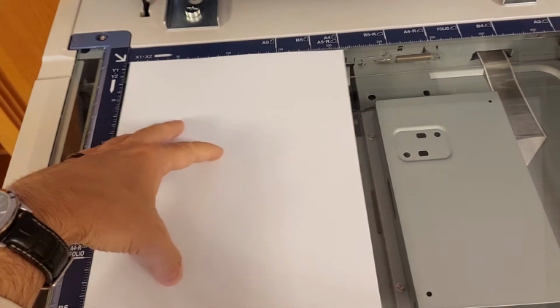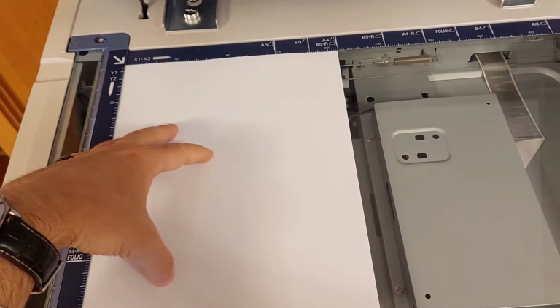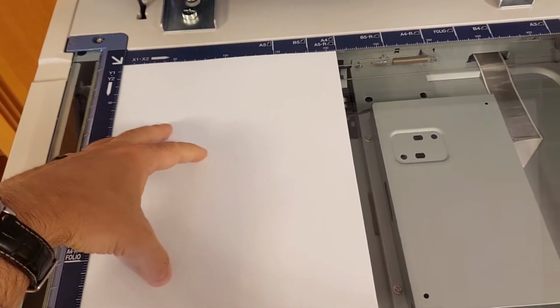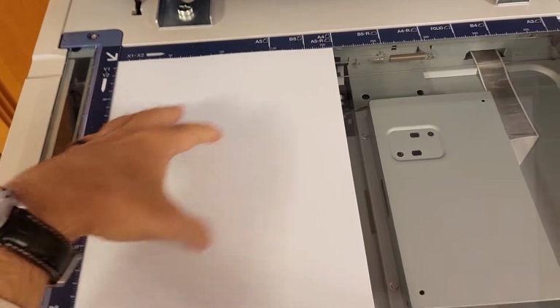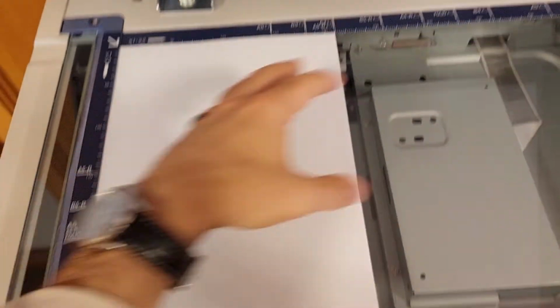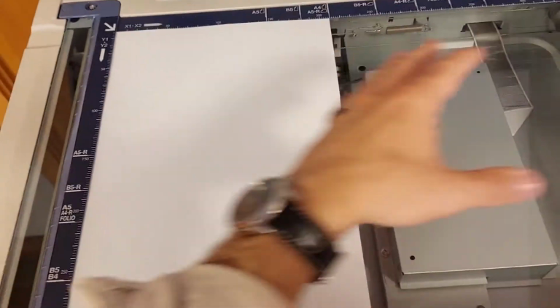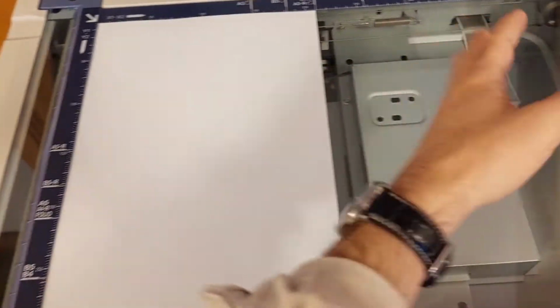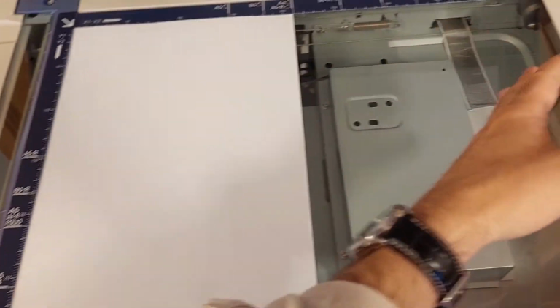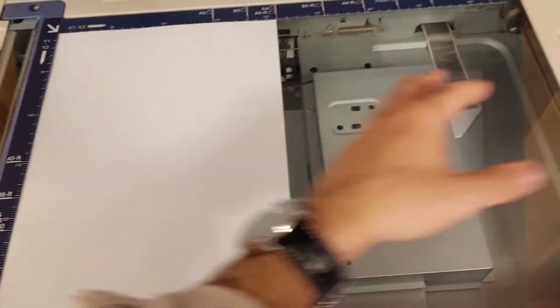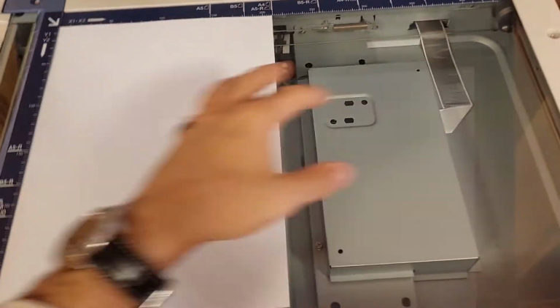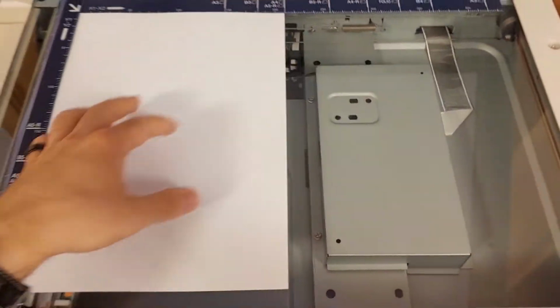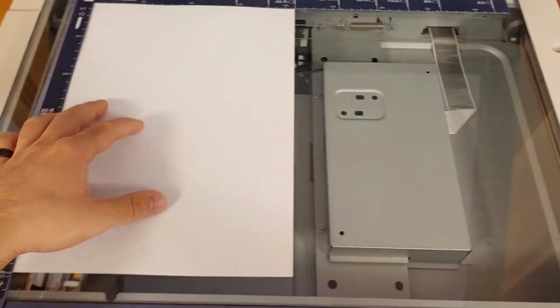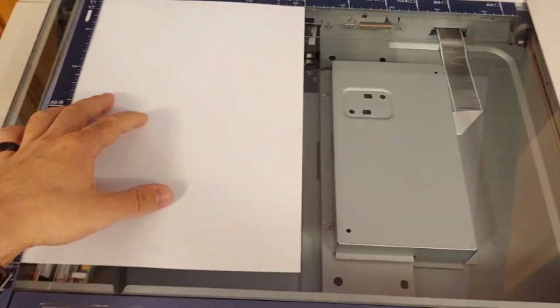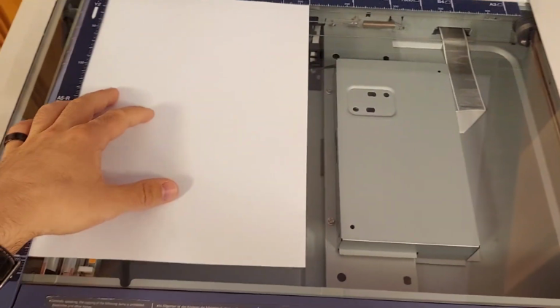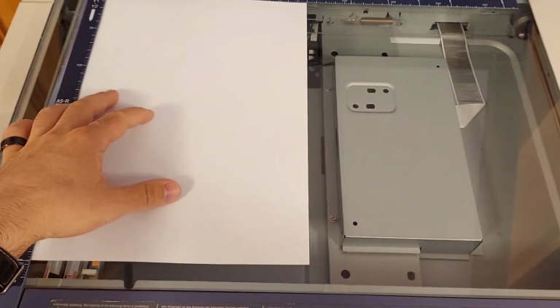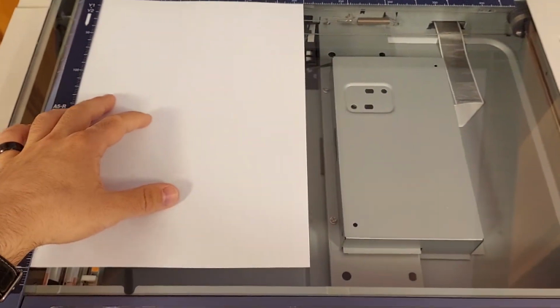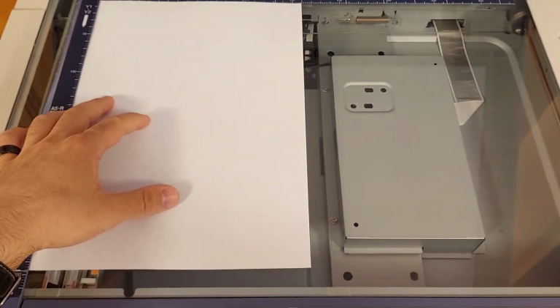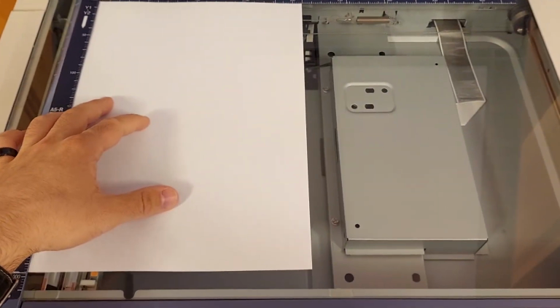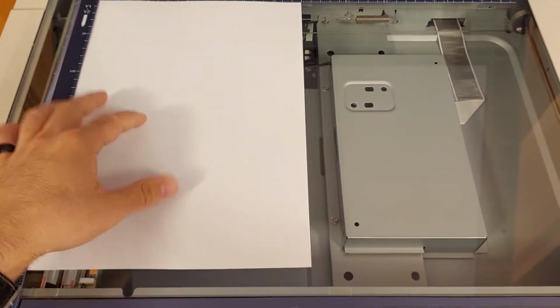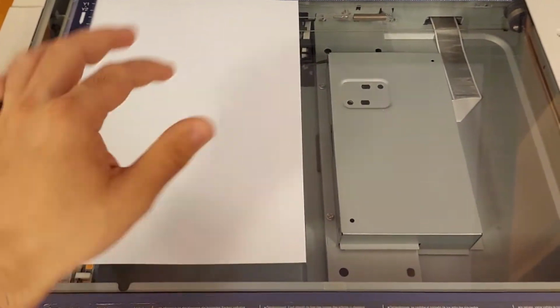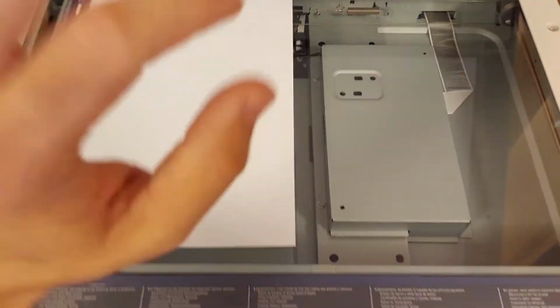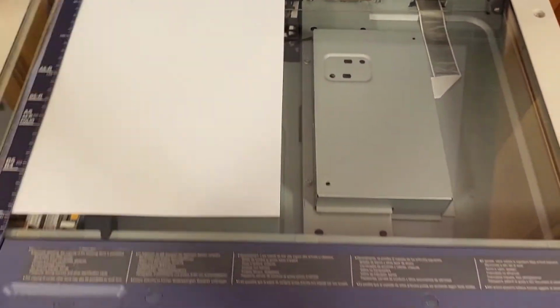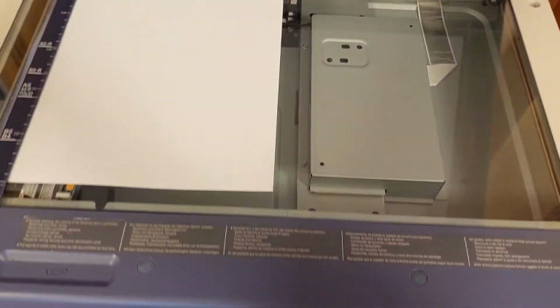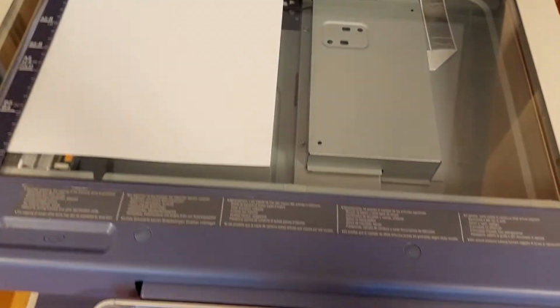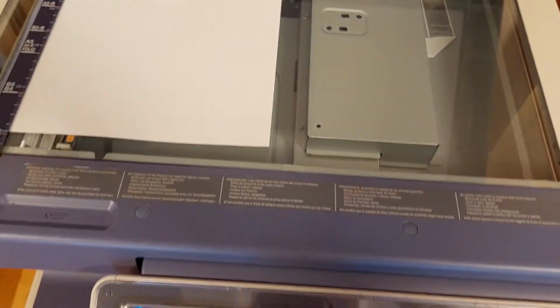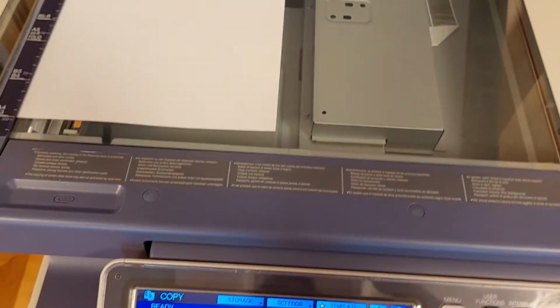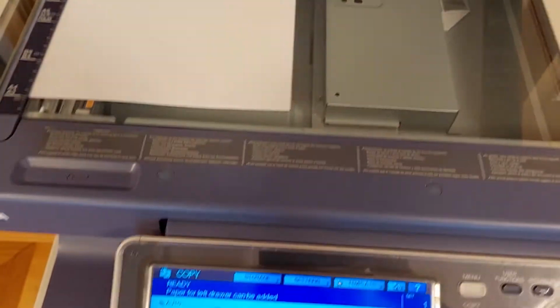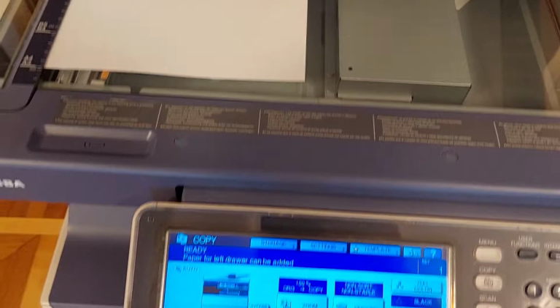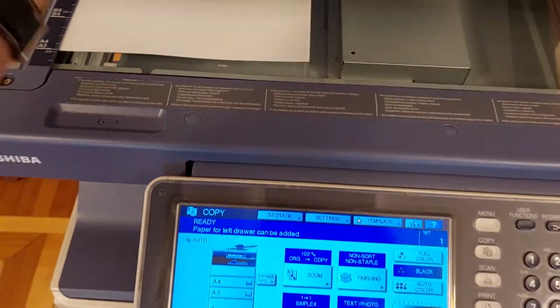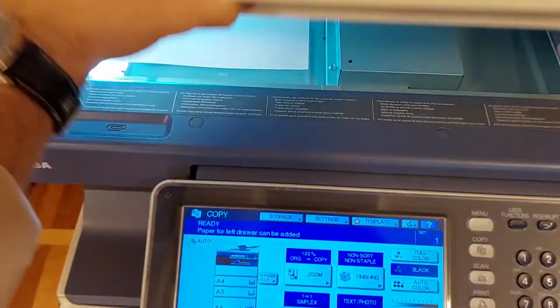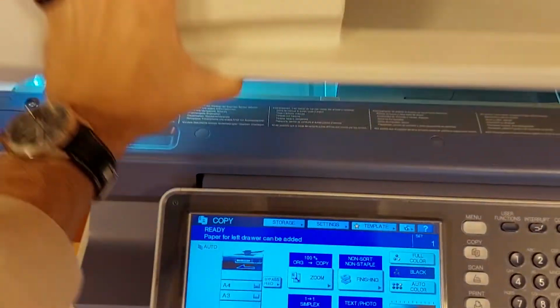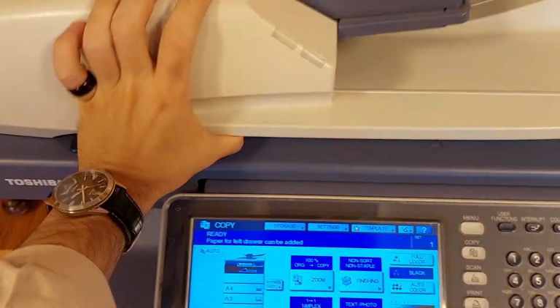Obviously, if you have larger papers, you can also place them here. Then you just have to close the lid.